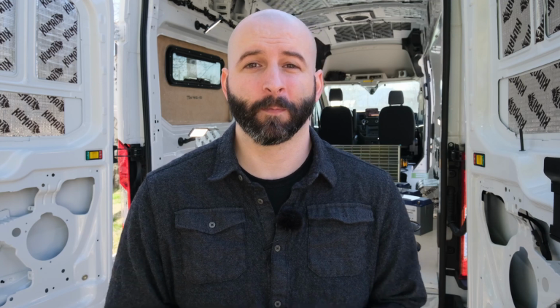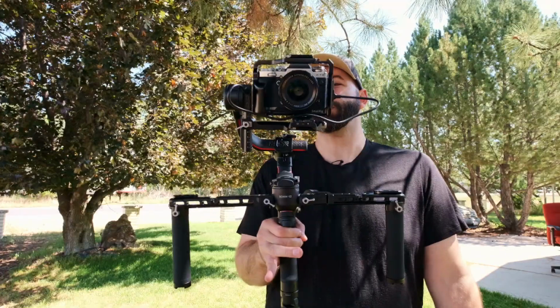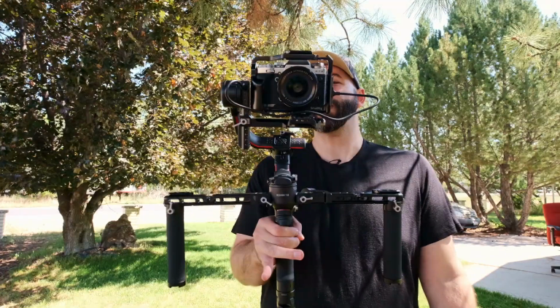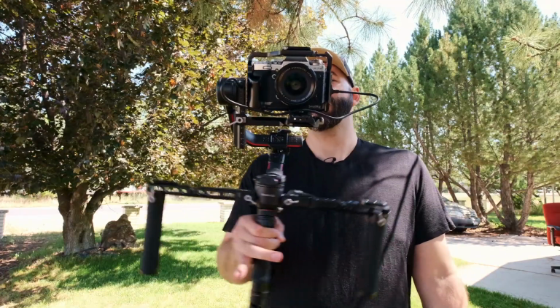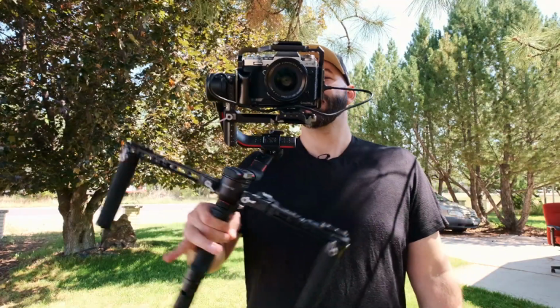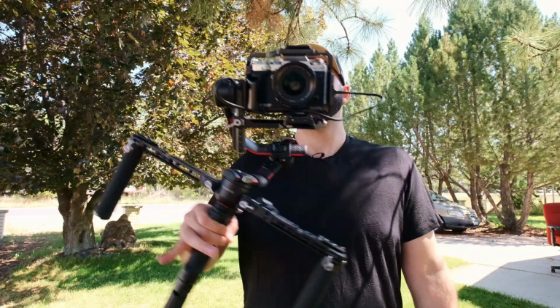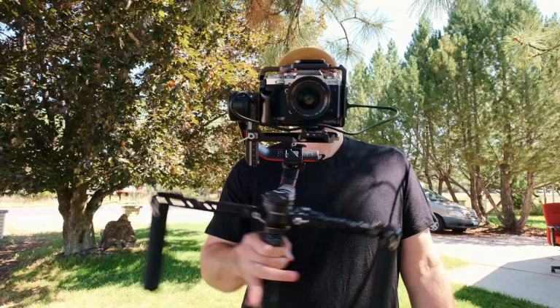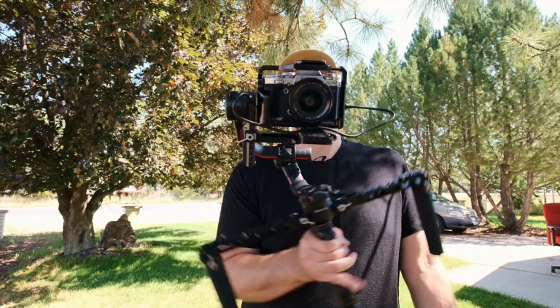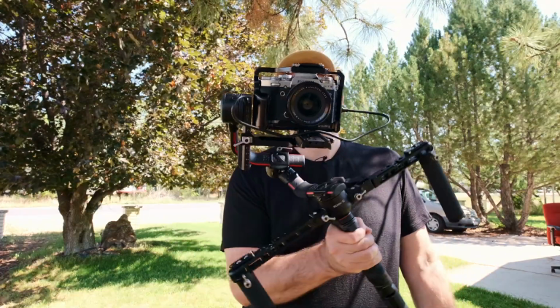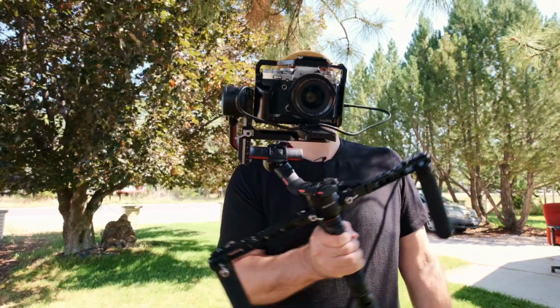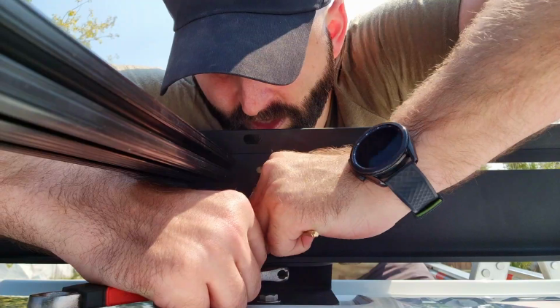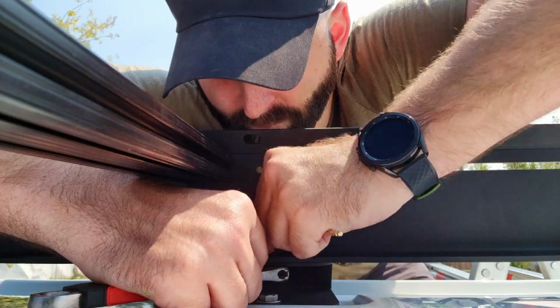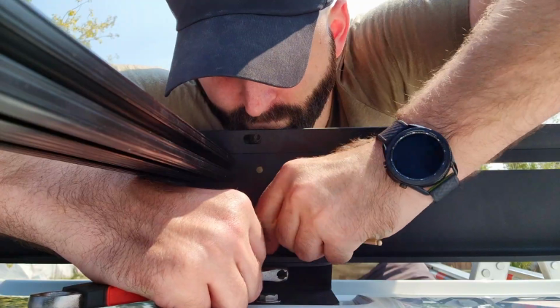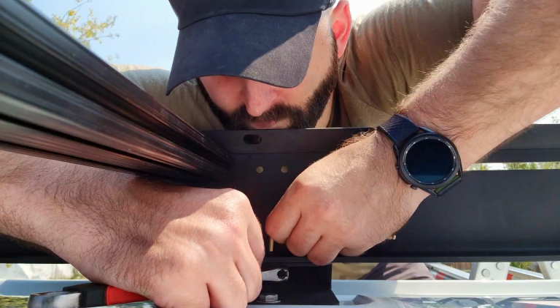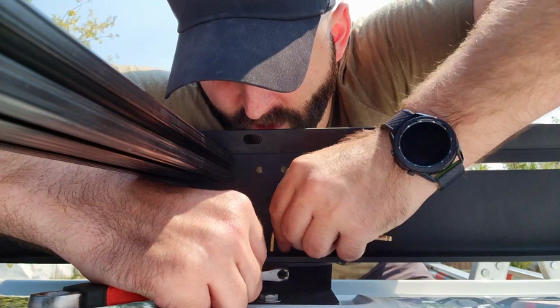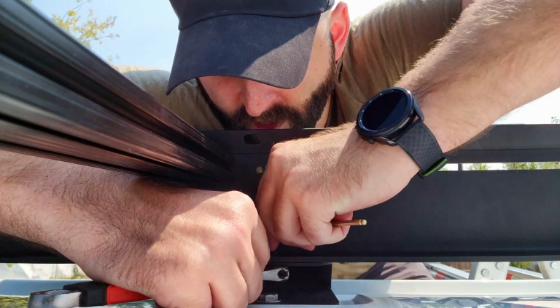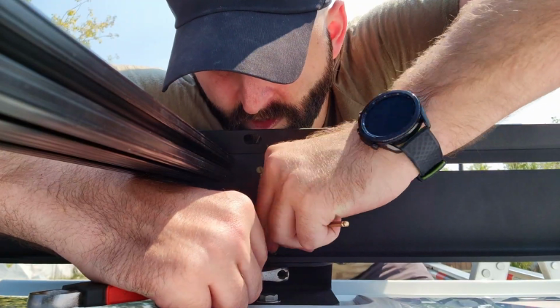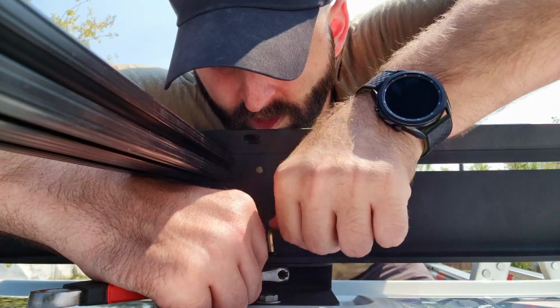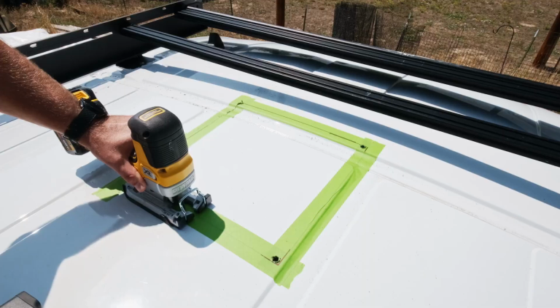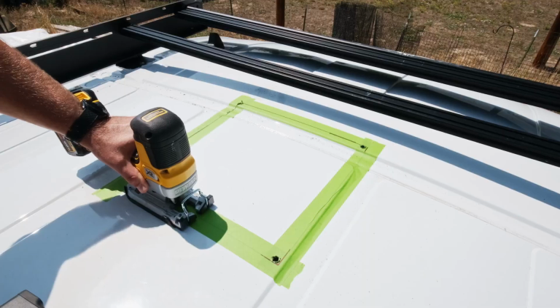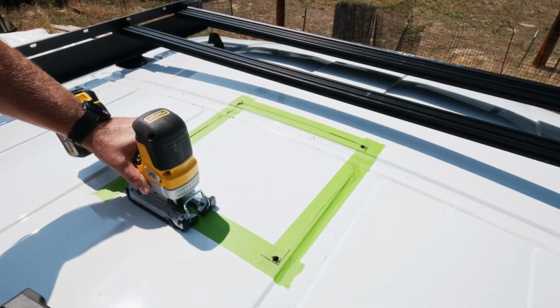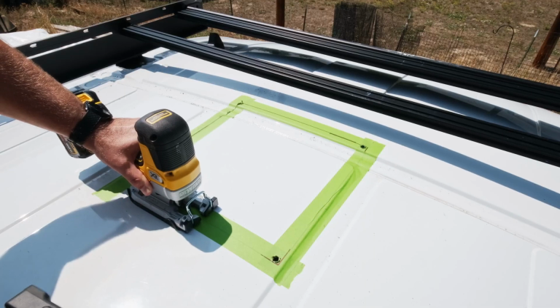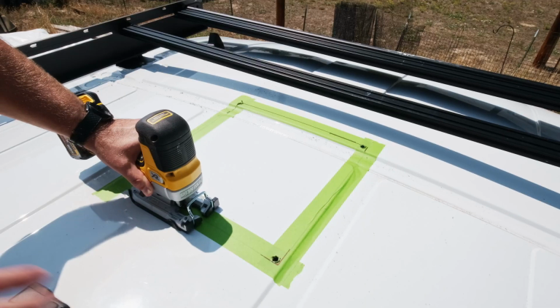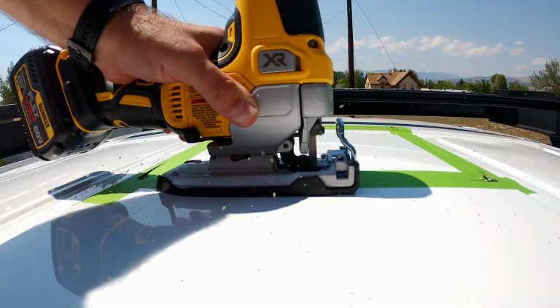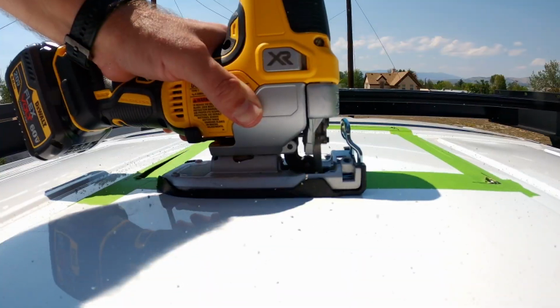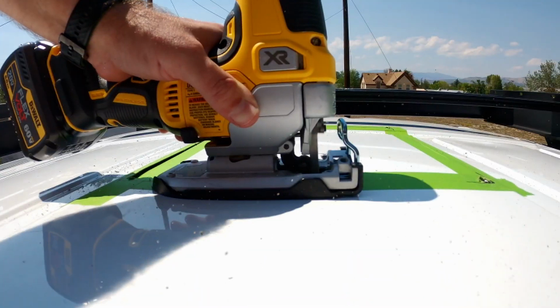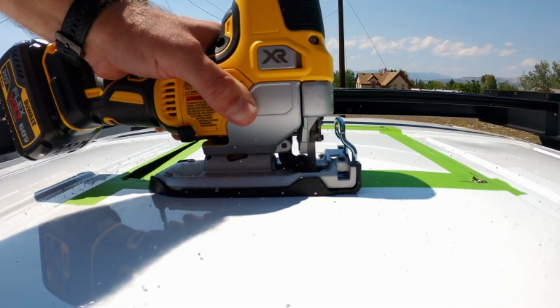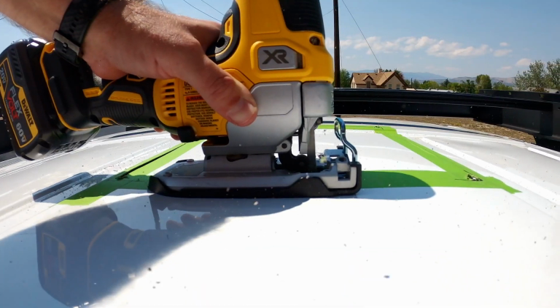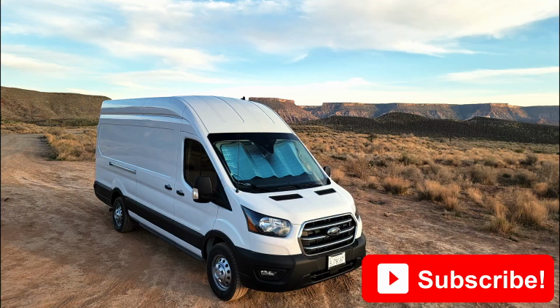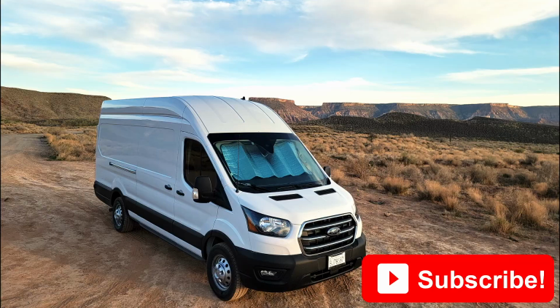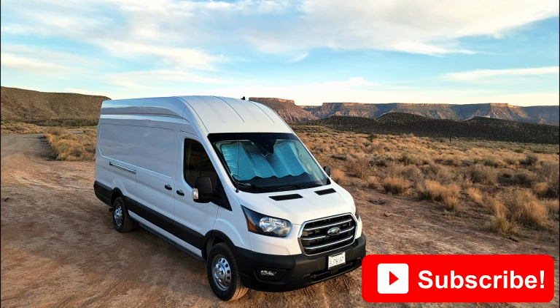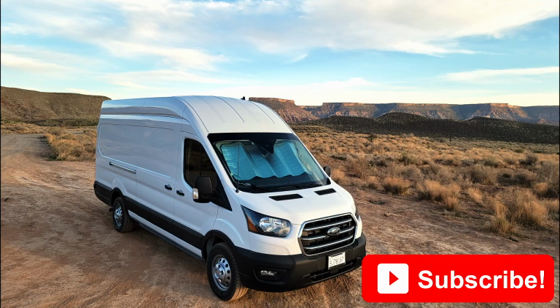I'll be documenting and sharing everything about this DIY van conversion. If you'd like to follow along, by all means hit that subscribe button.